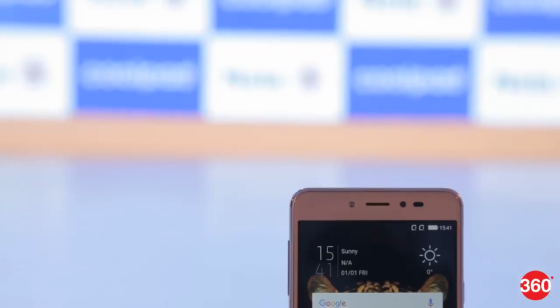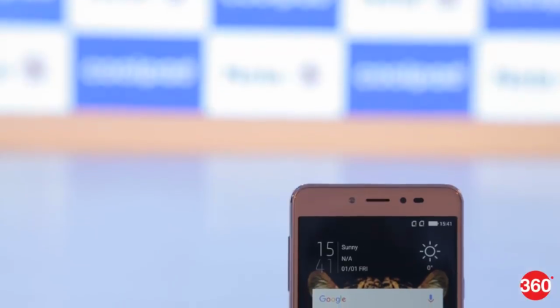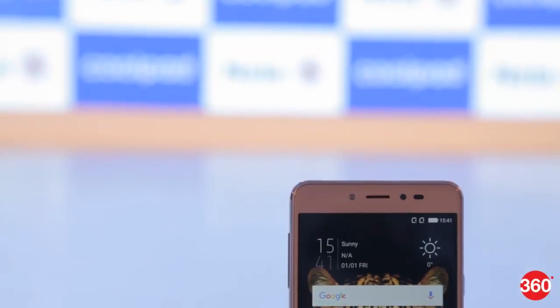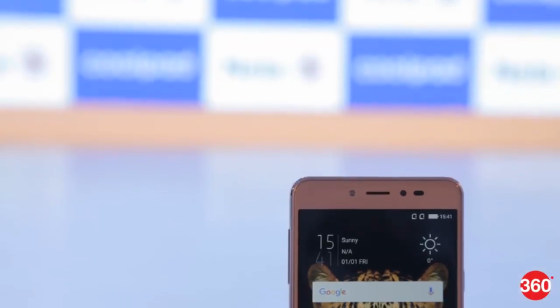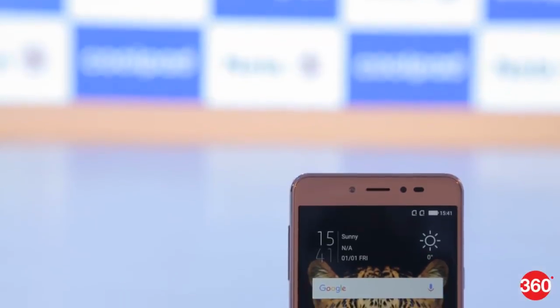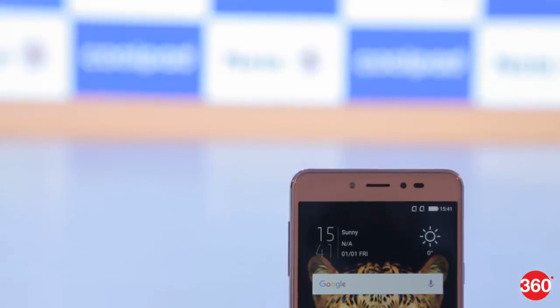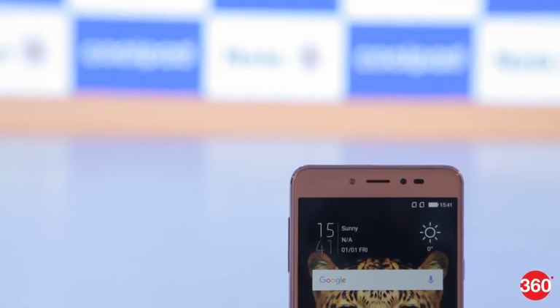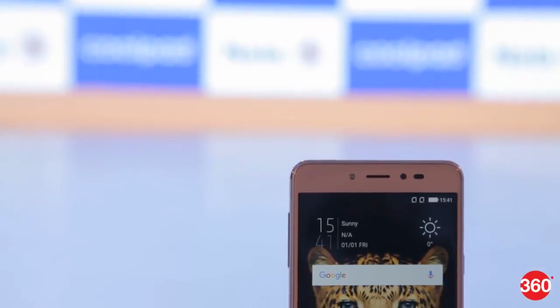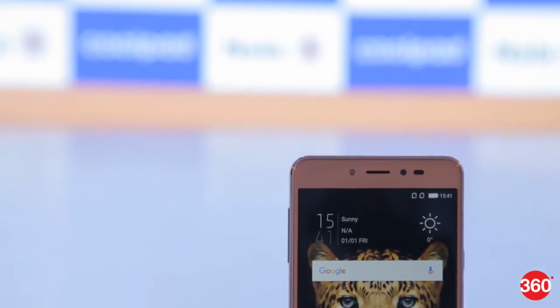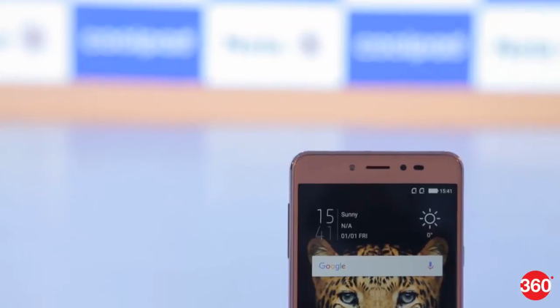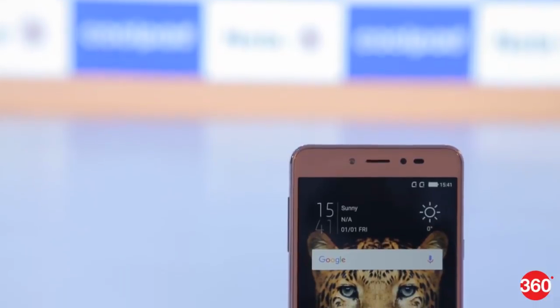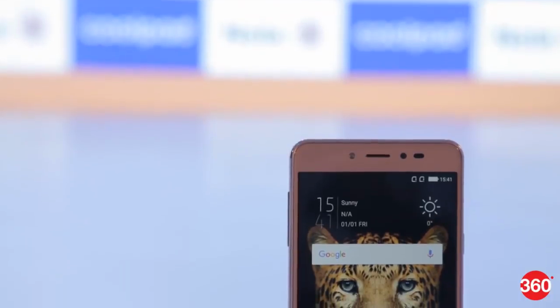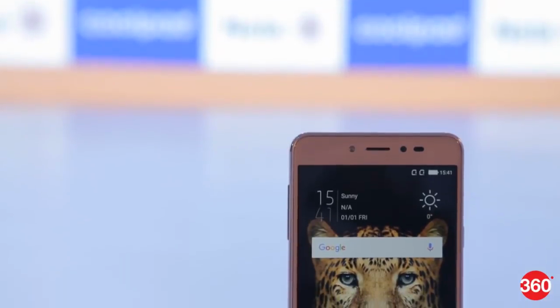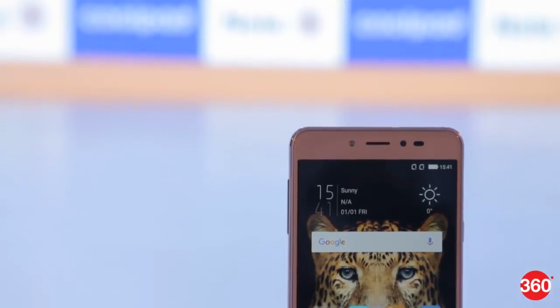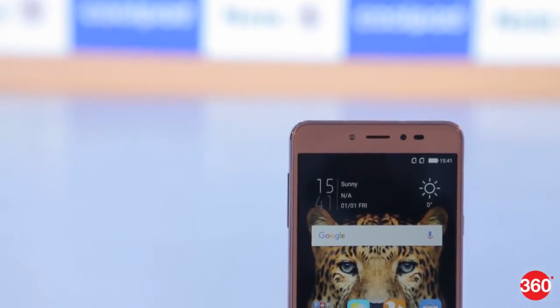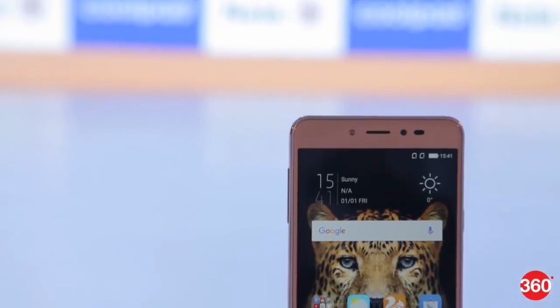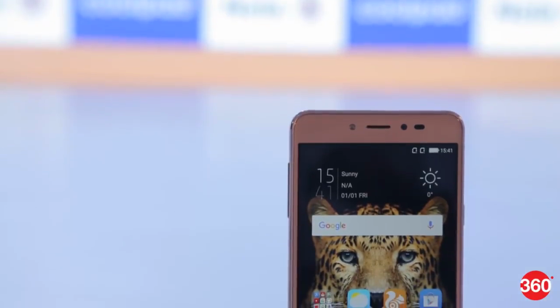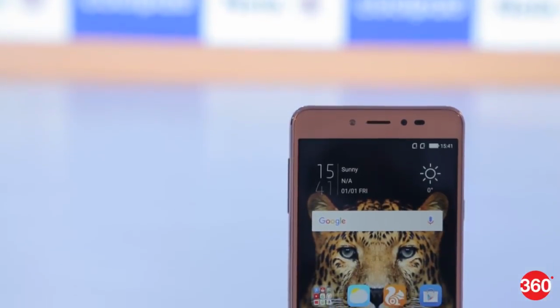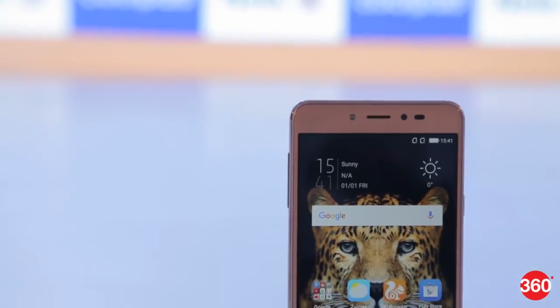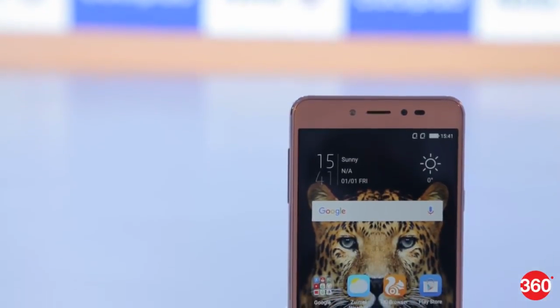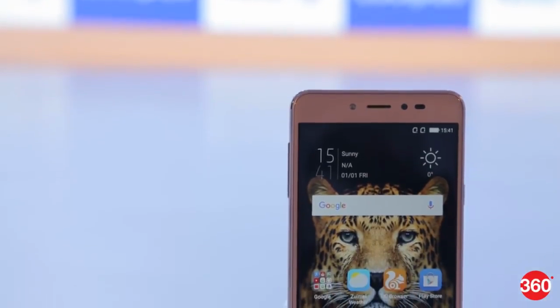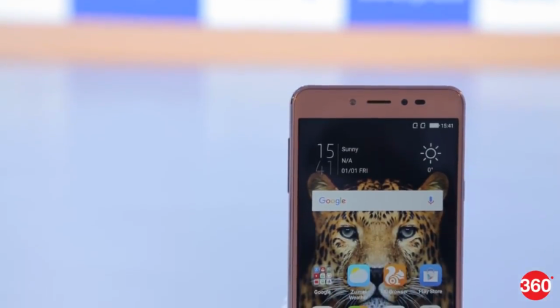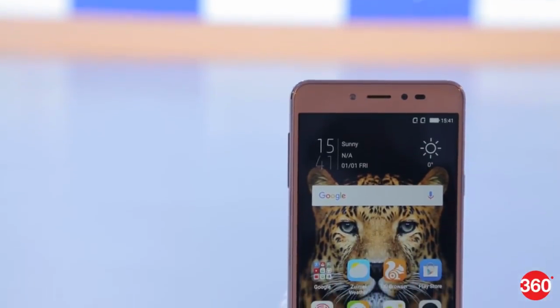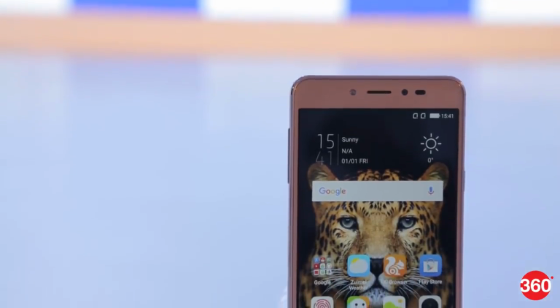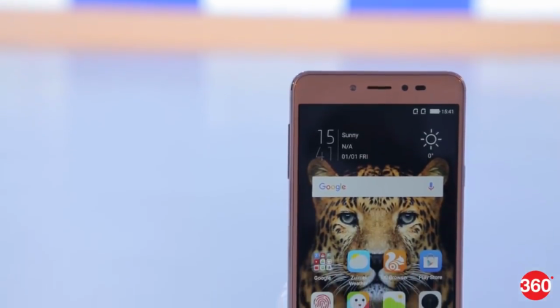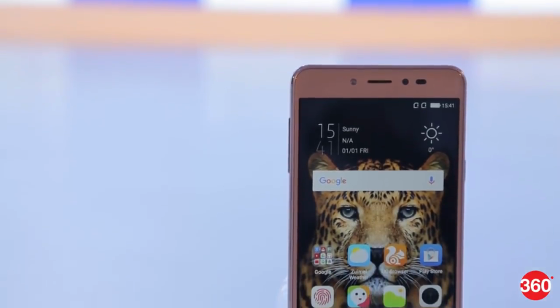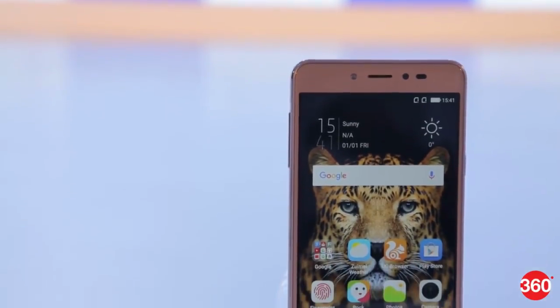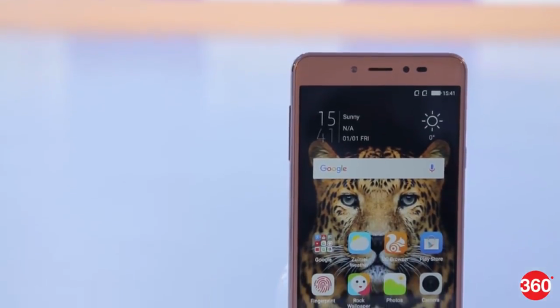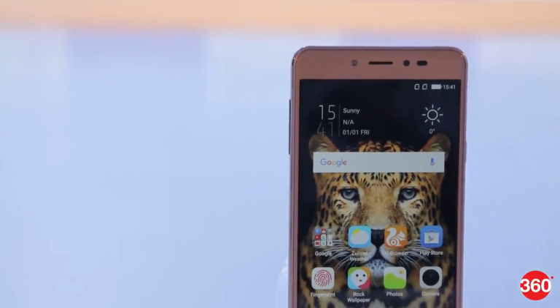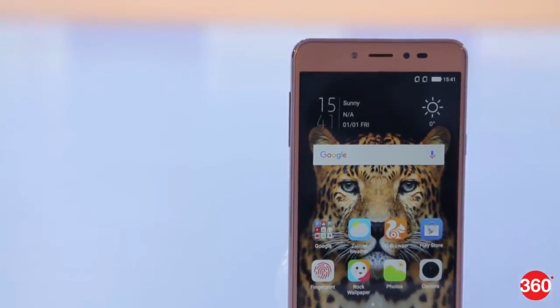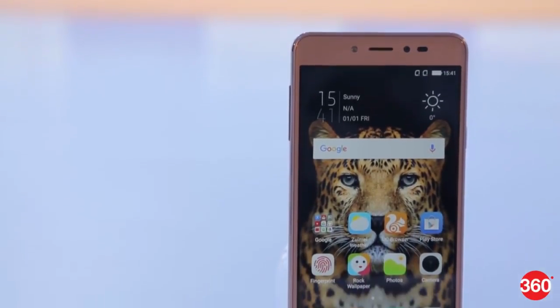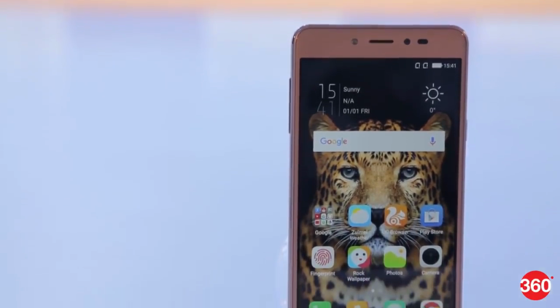Thanks for watching the first look of Coolpad Note 5. Don't forget to like our video and follow us on Facebook and Twitter at Gadgets360.